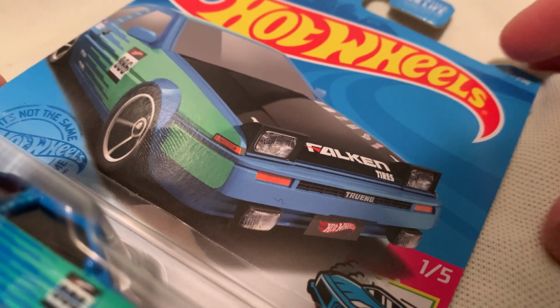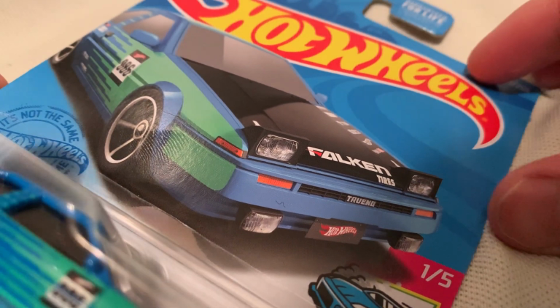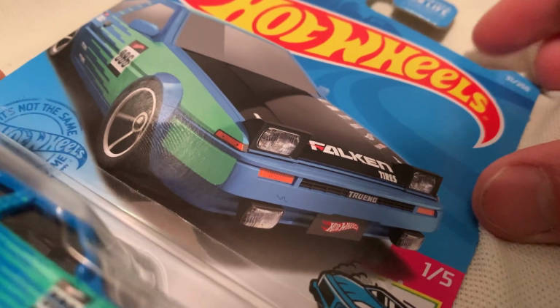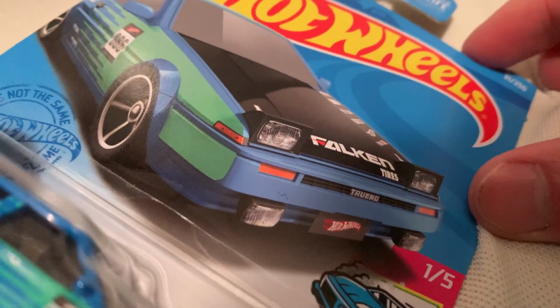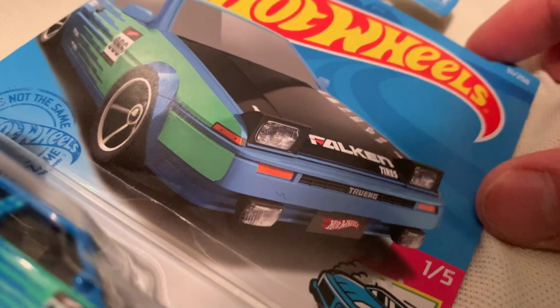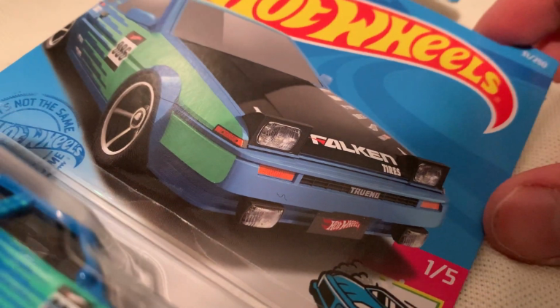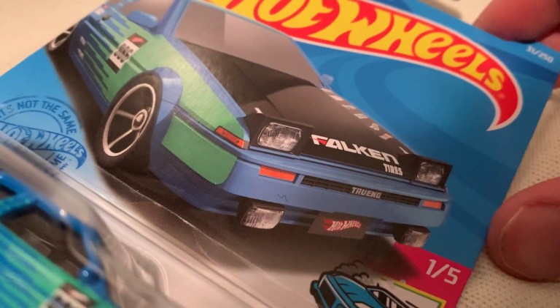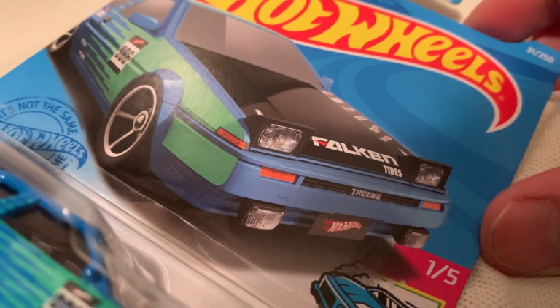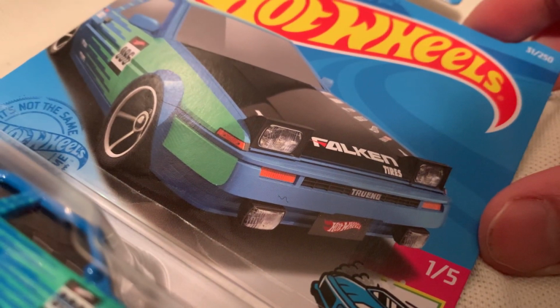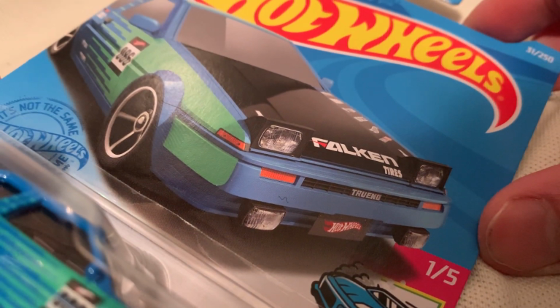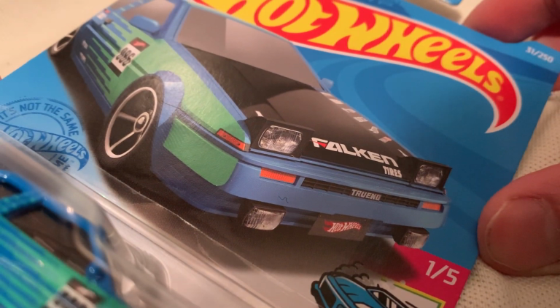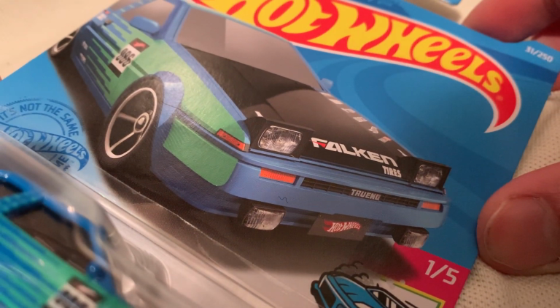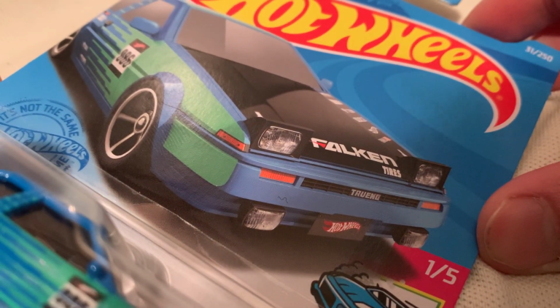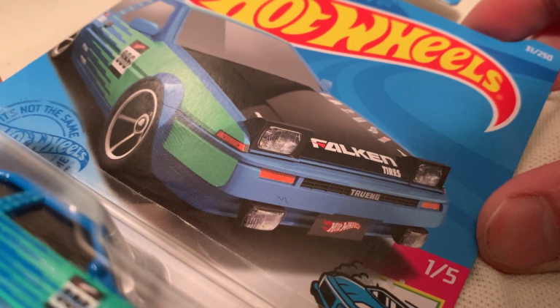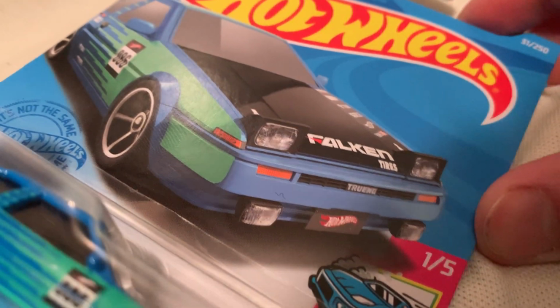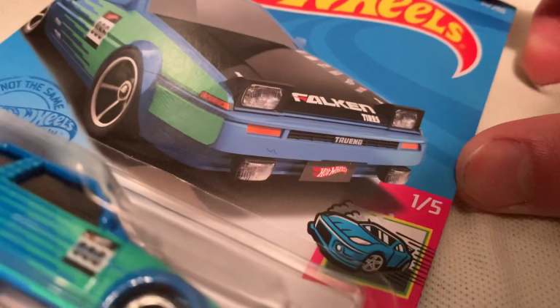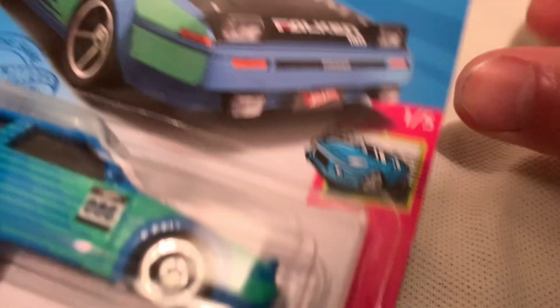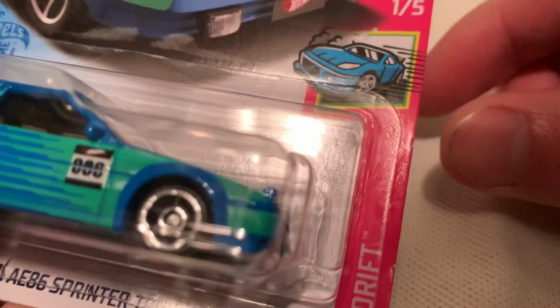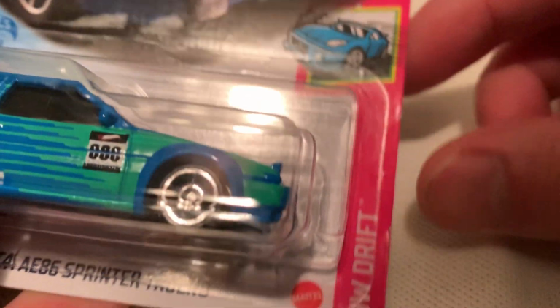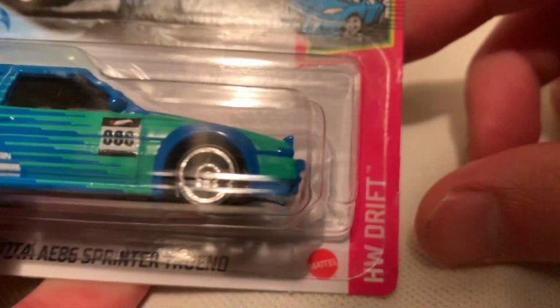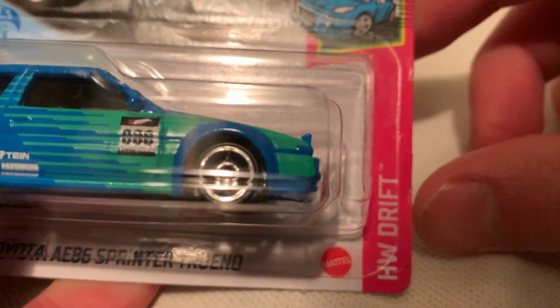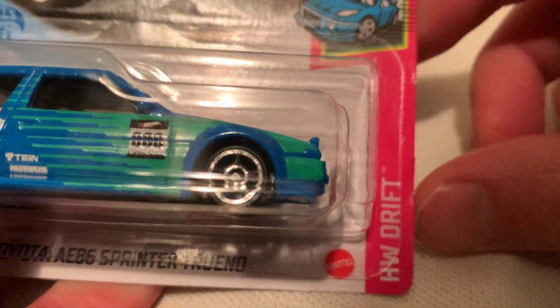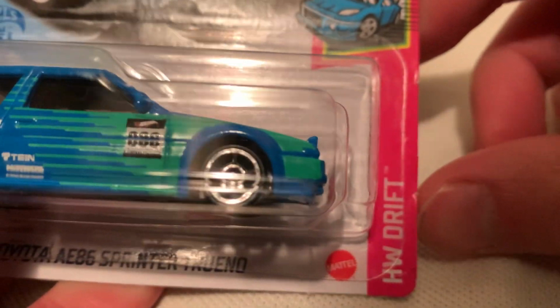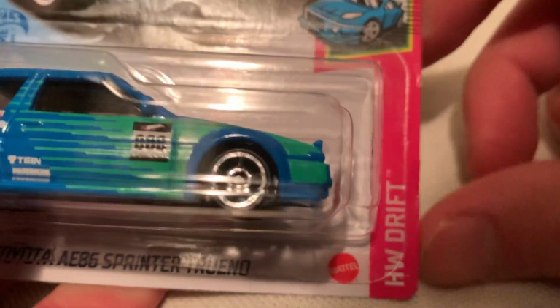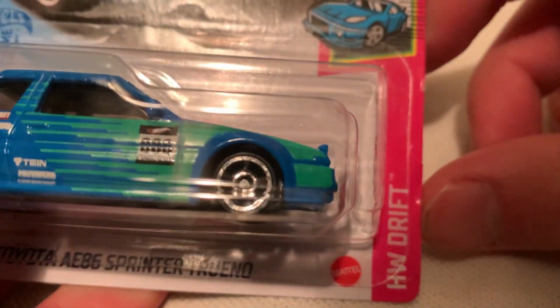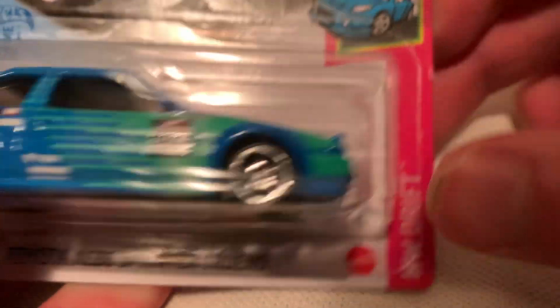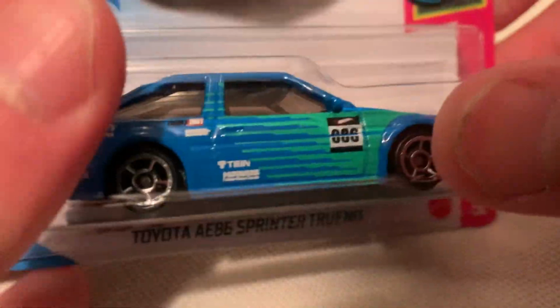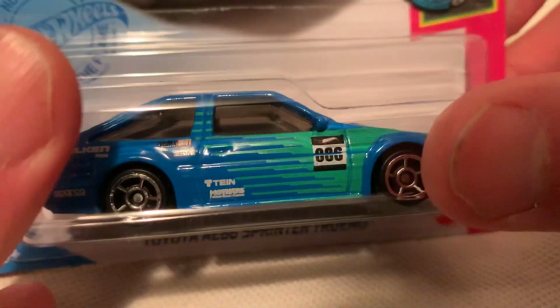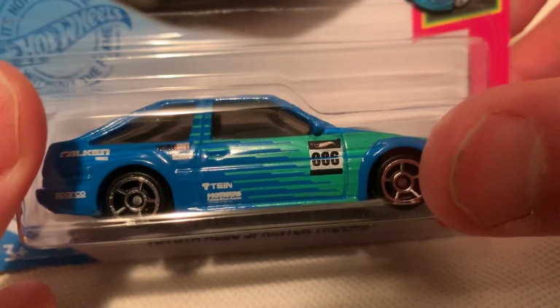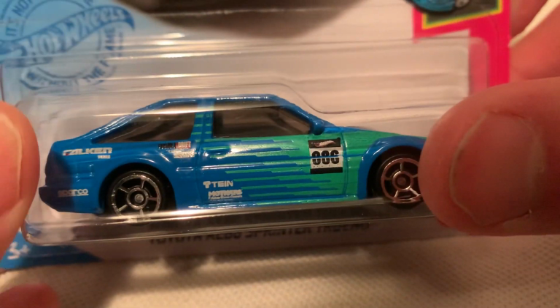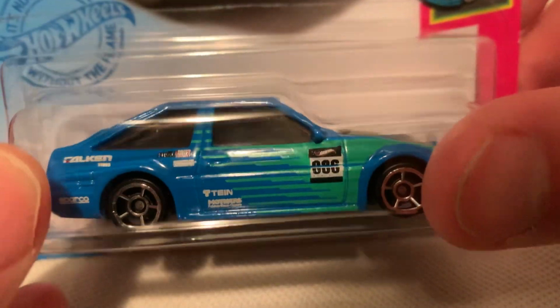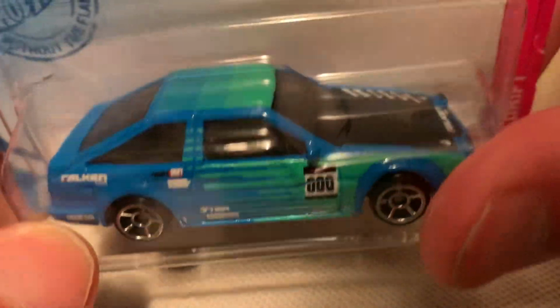Hey YouTube, it's me. Here is a Toyota AE86 Sprinter Trueno — probably the 2021 HW Drift with the Falcon Deco.